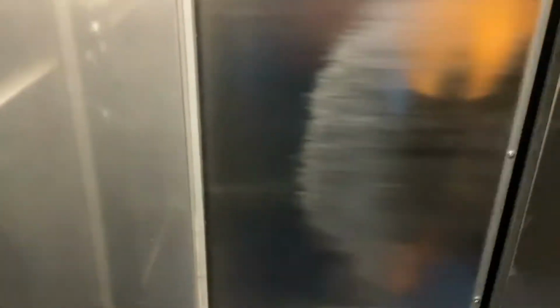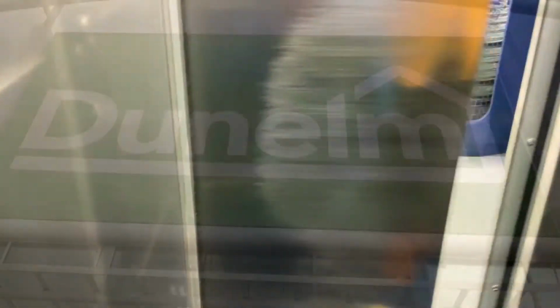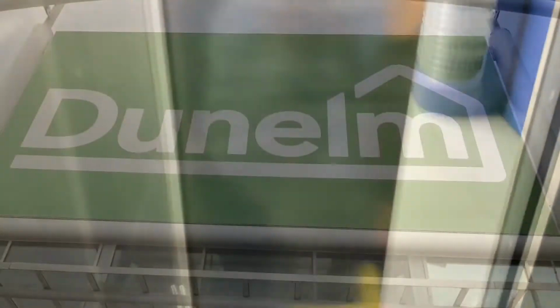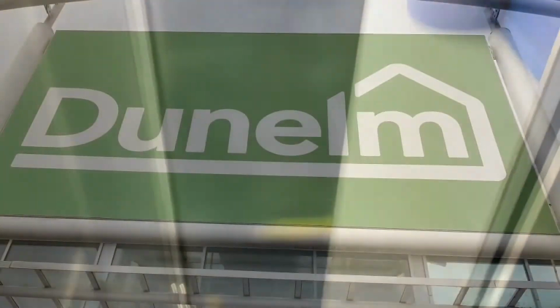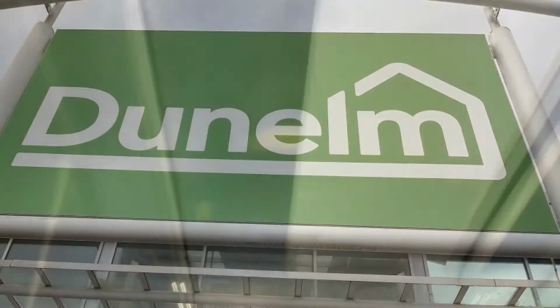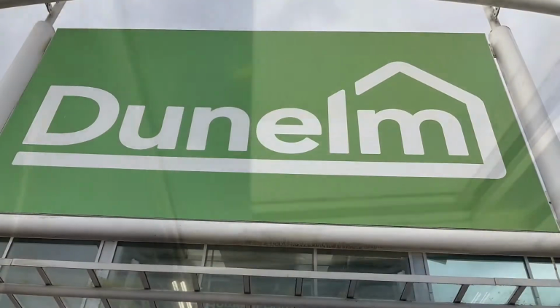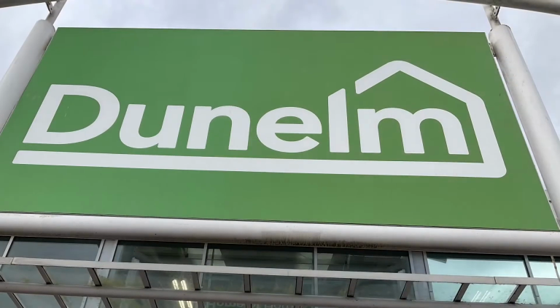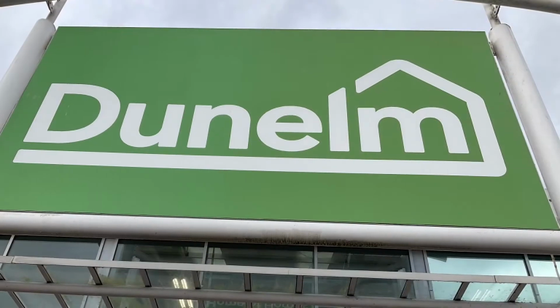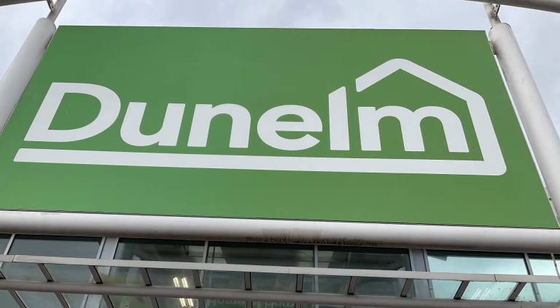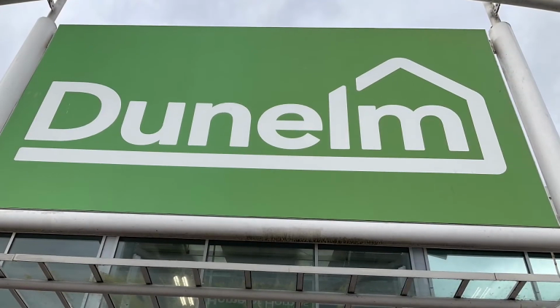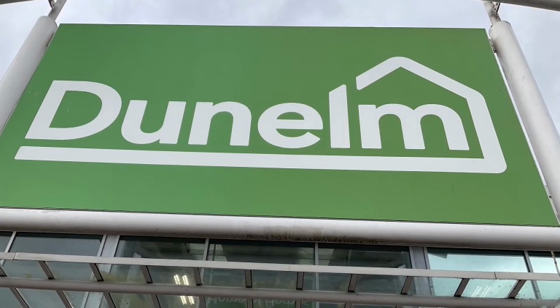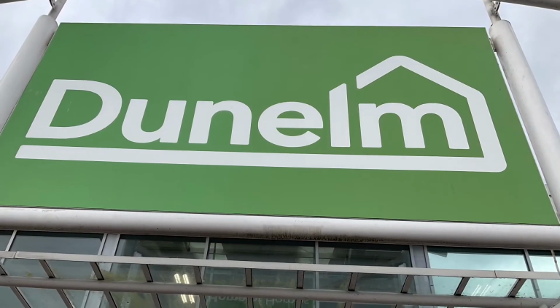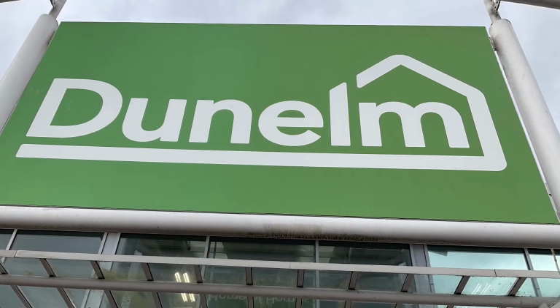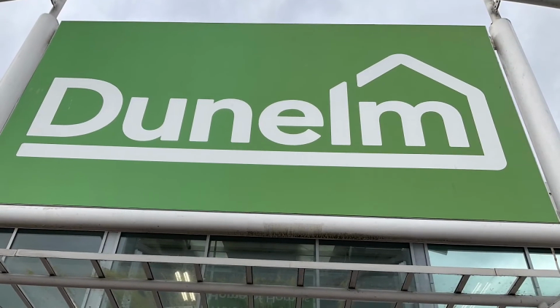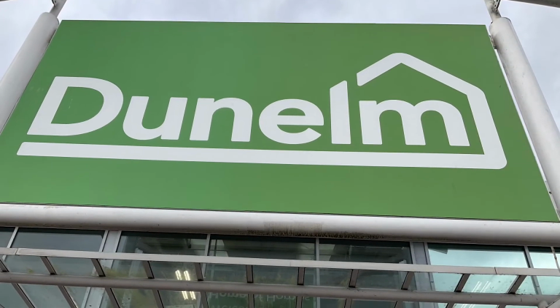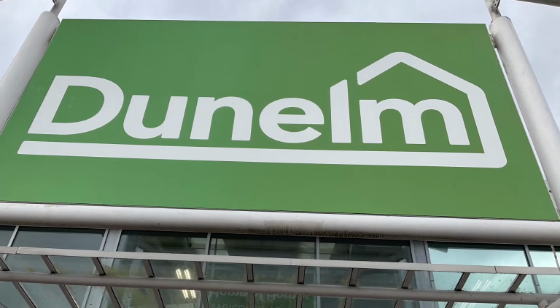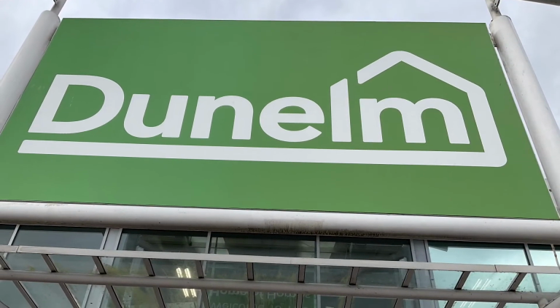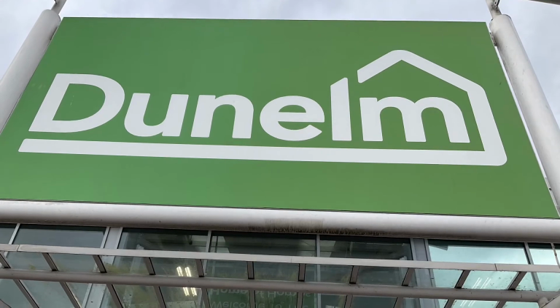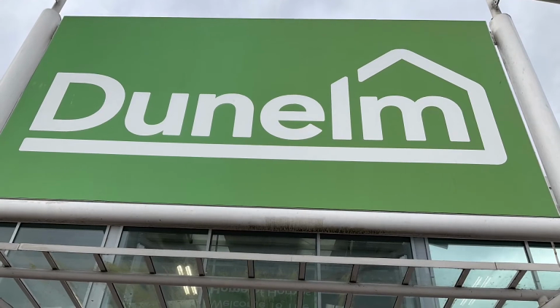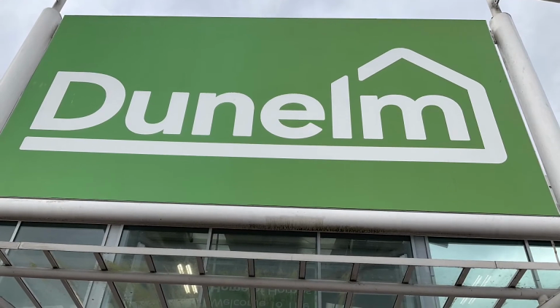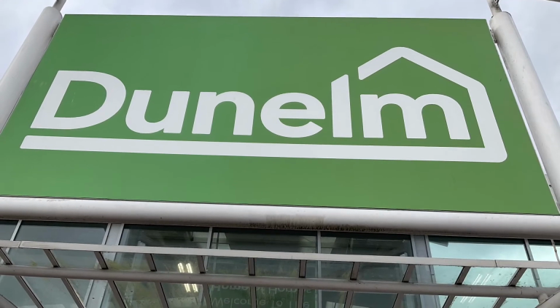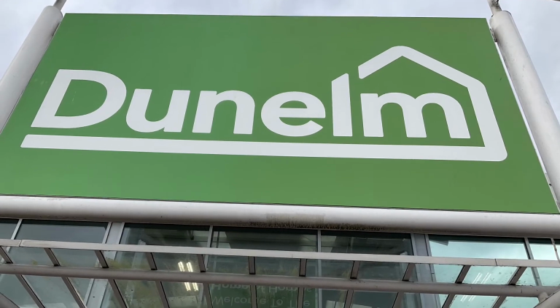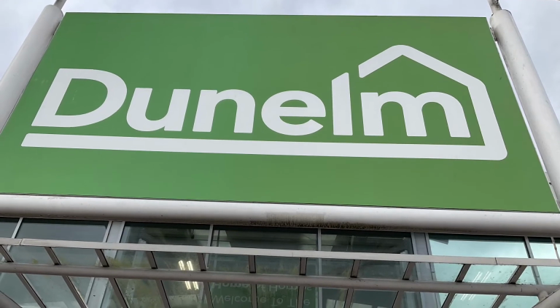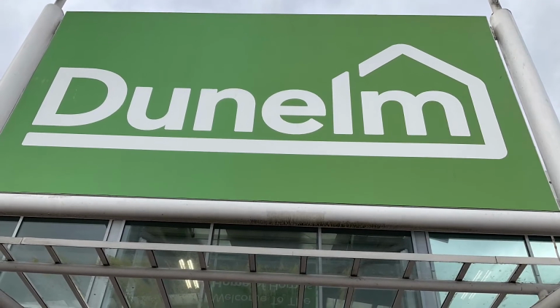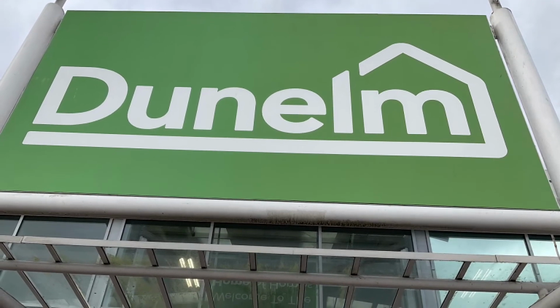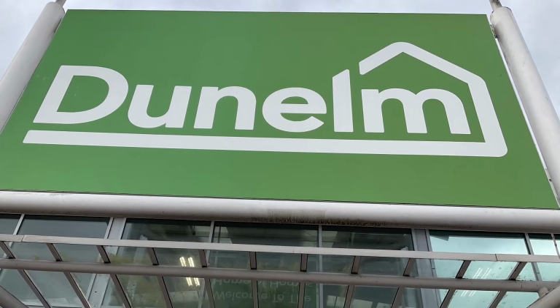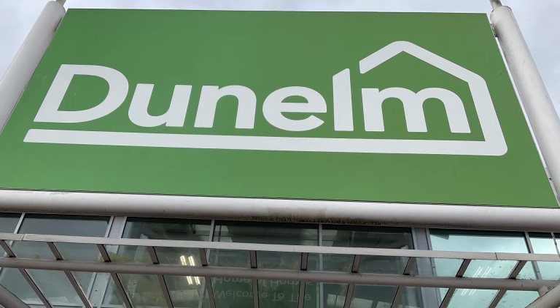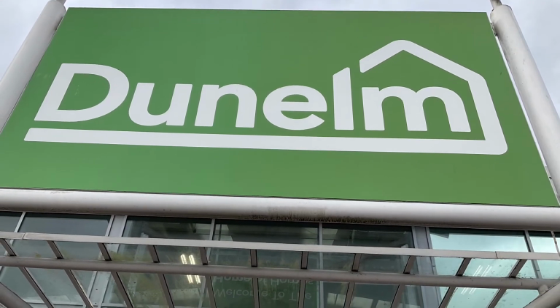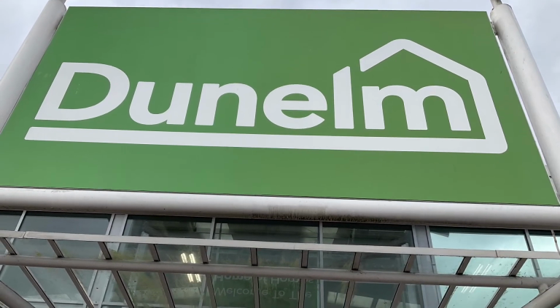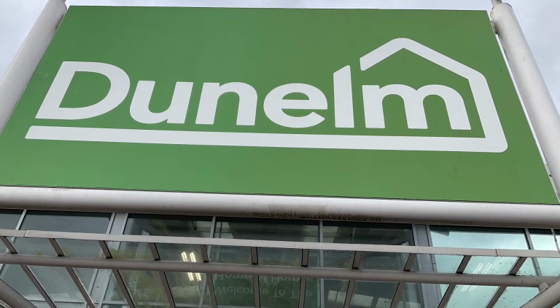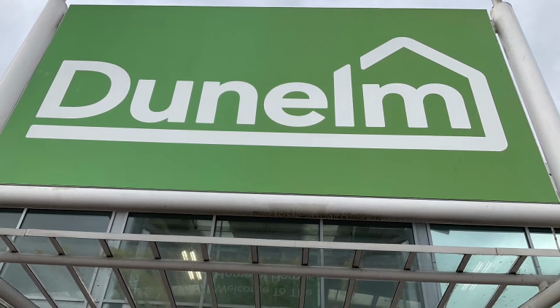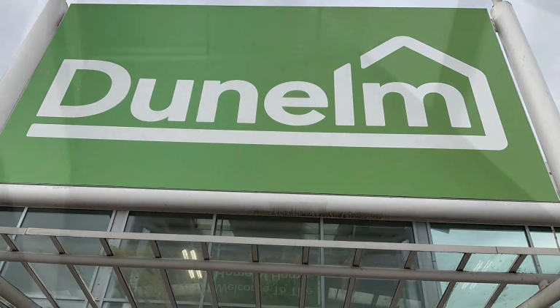Now to the next lift, which is a generic lift in Dunelm.